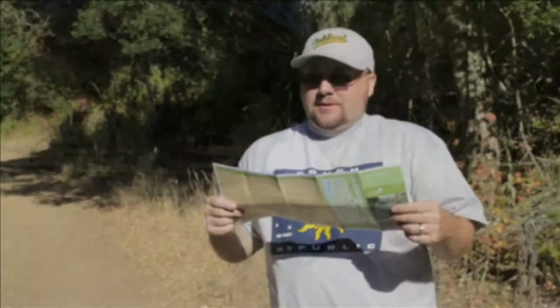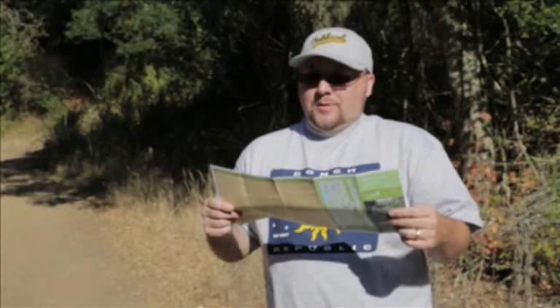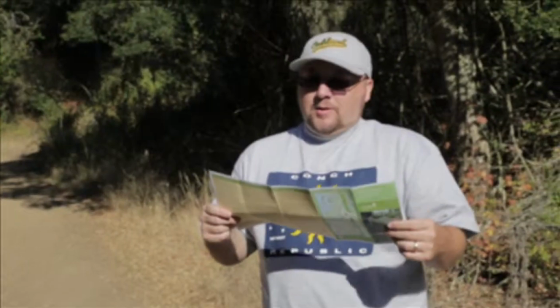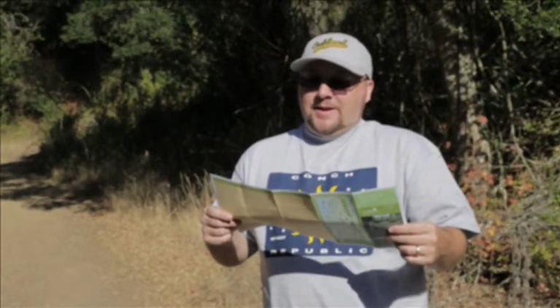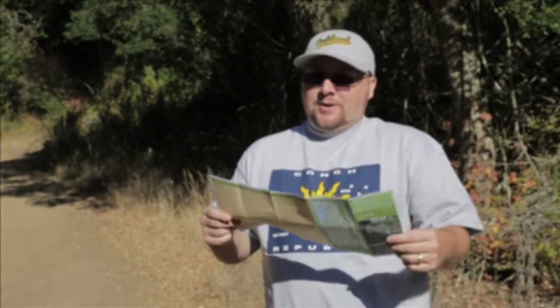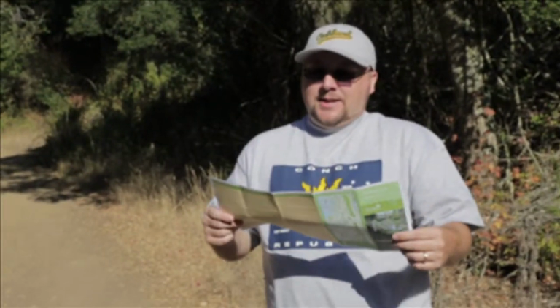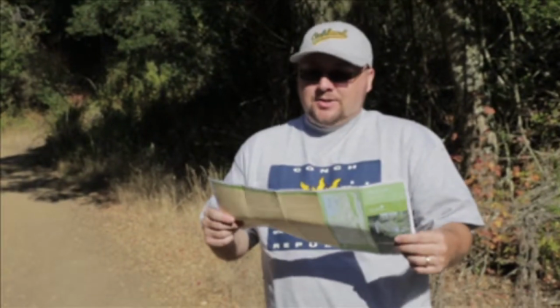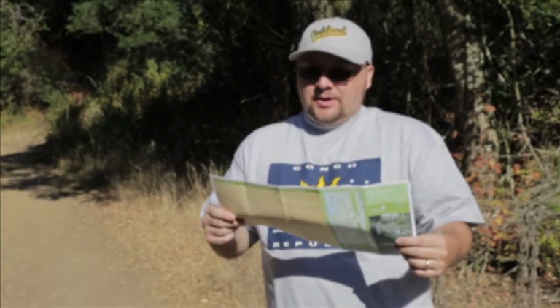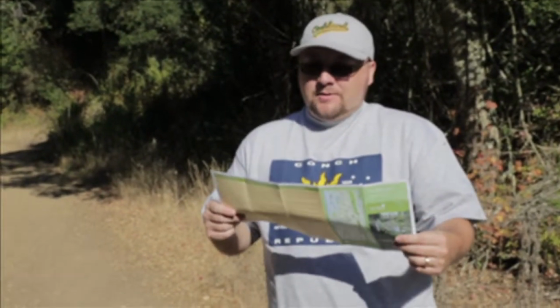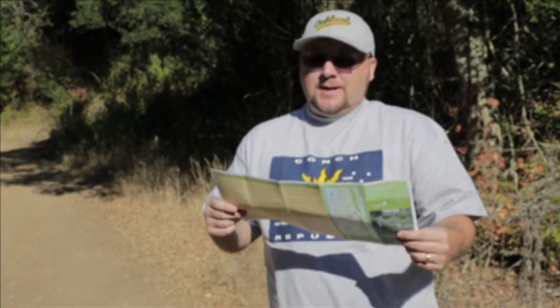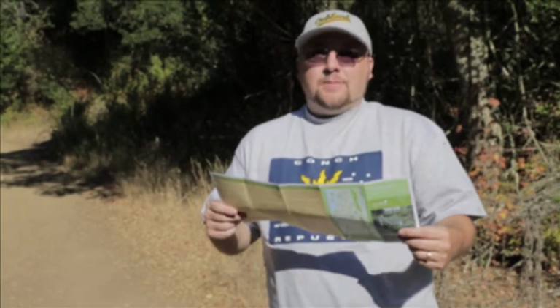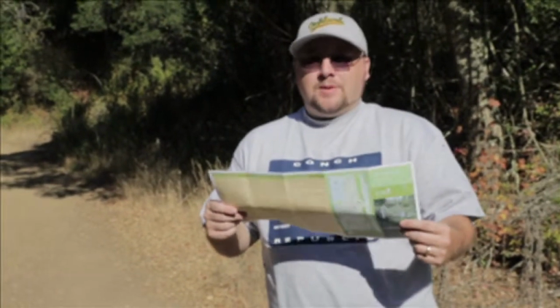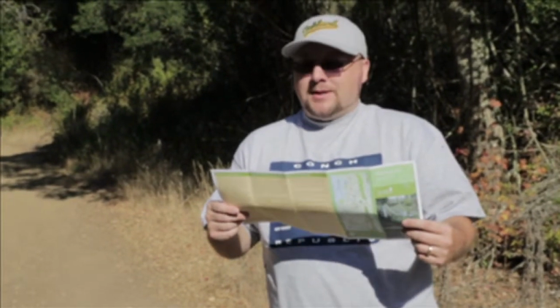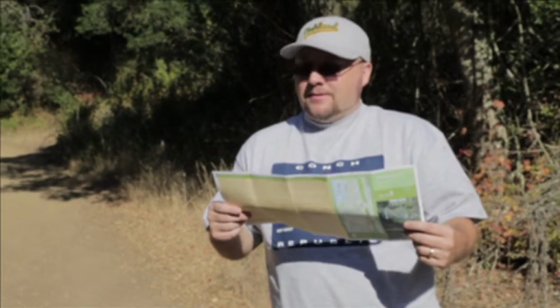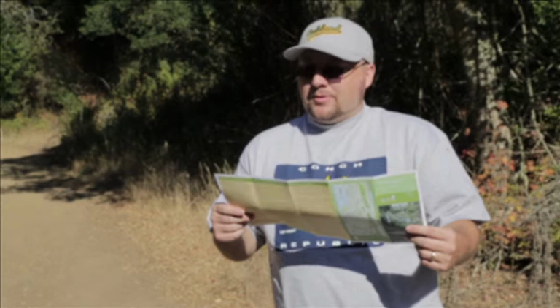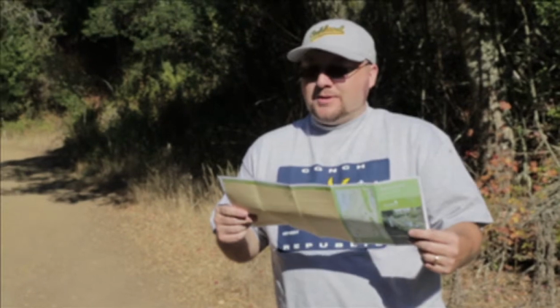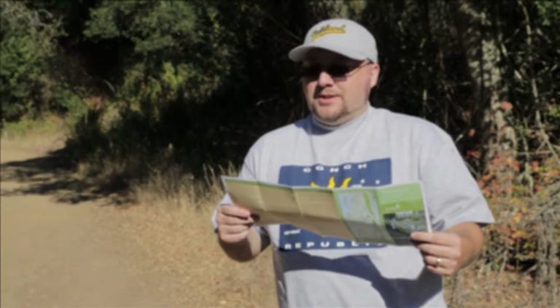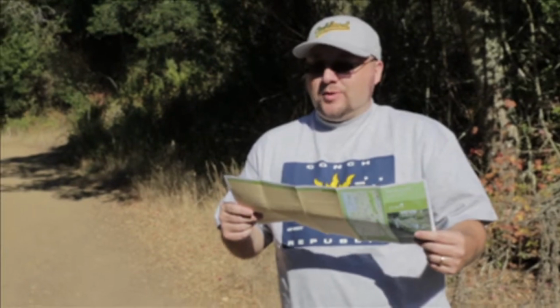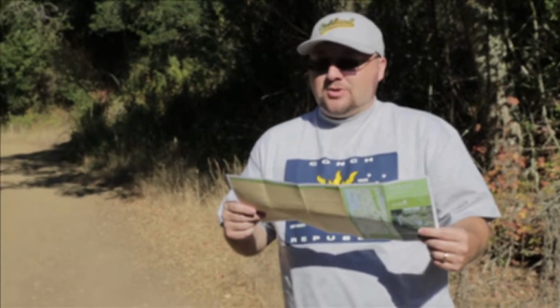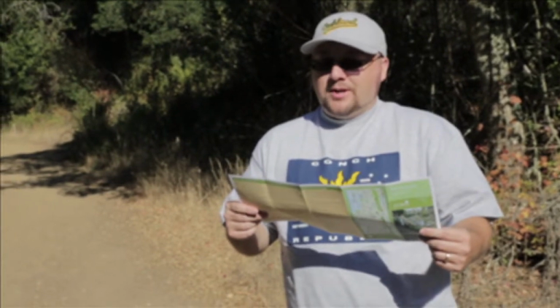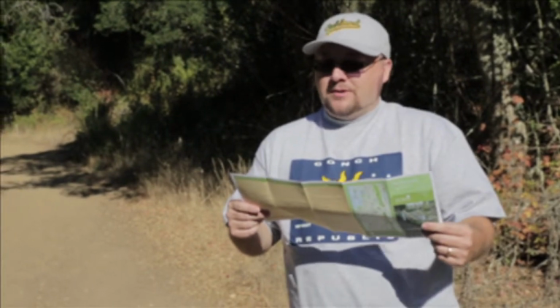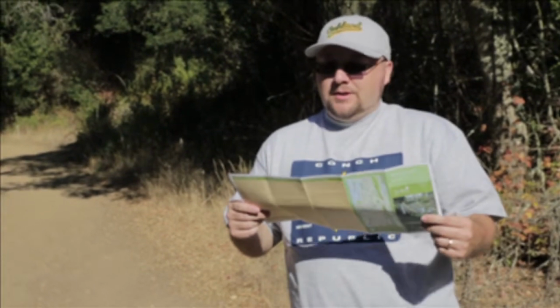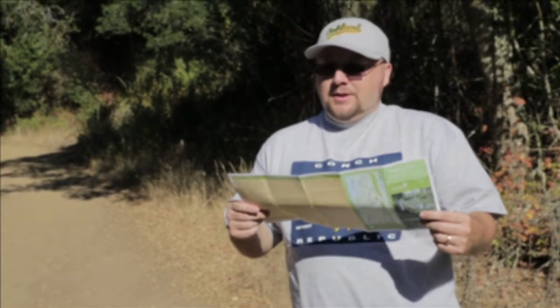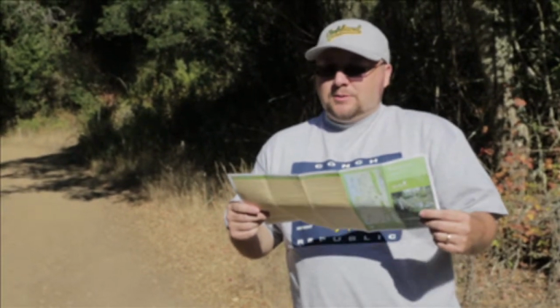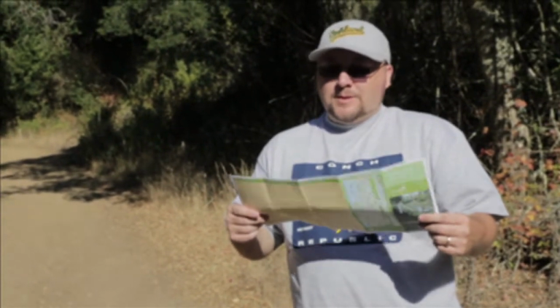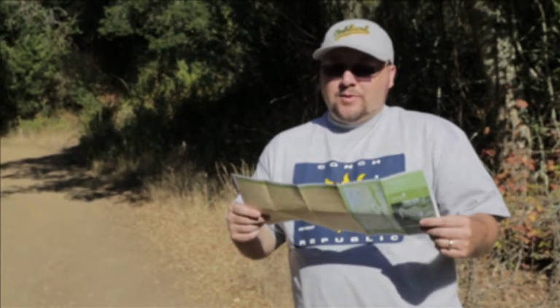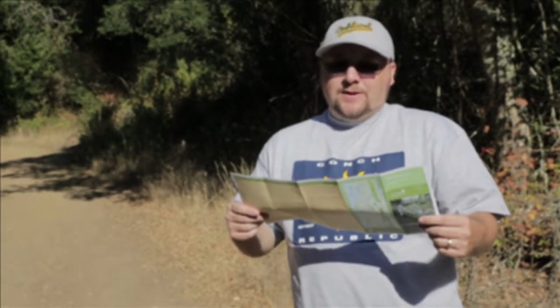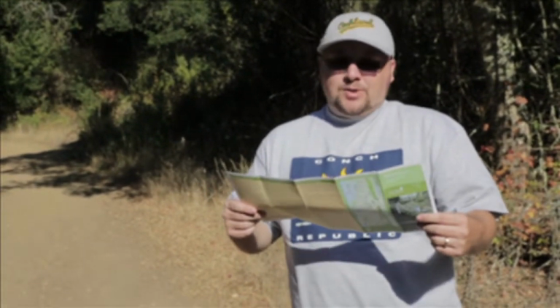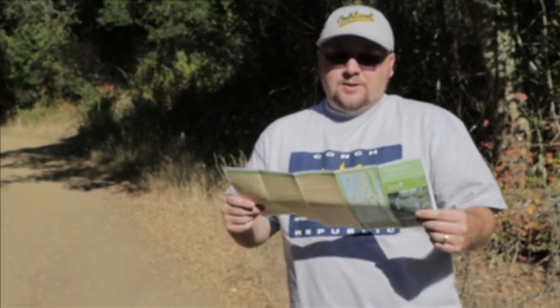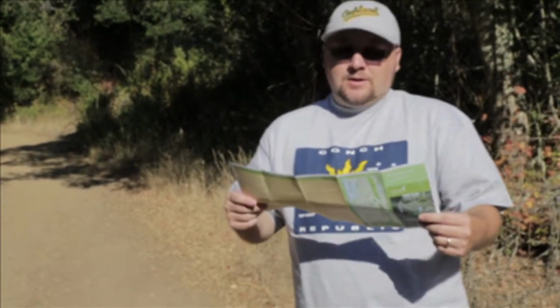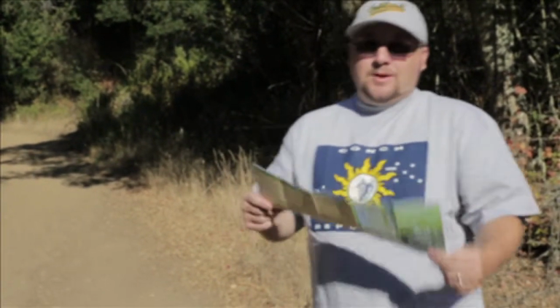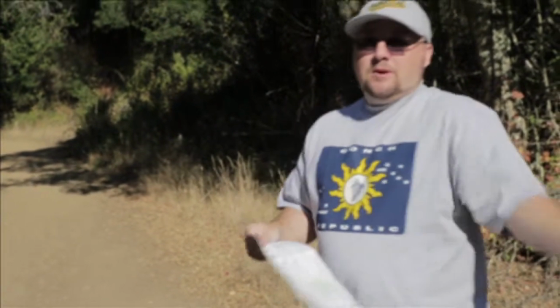Here we are — we made it to the Canyon Trail. We're heading uphill right now towards East Ridge Trail. There's supposed to be some great views up there, come on let's go.